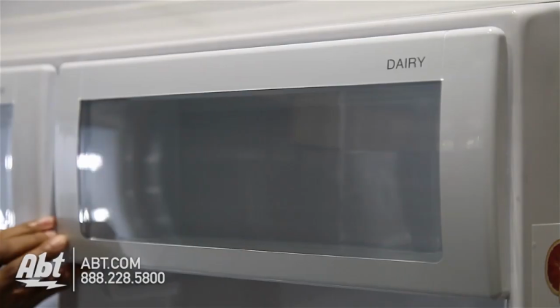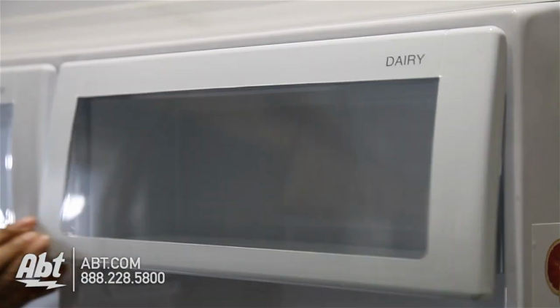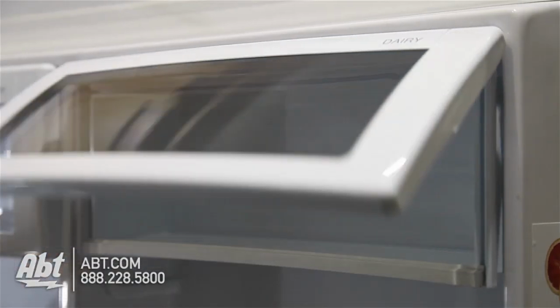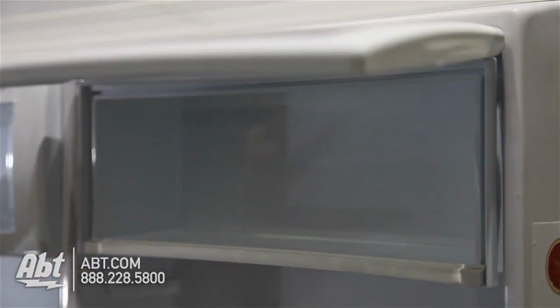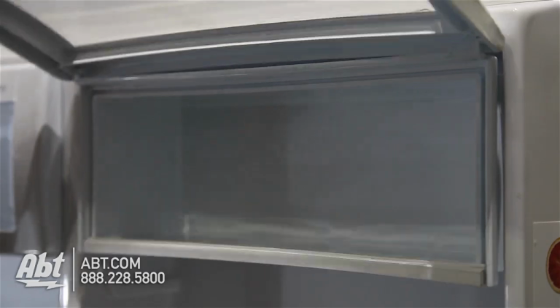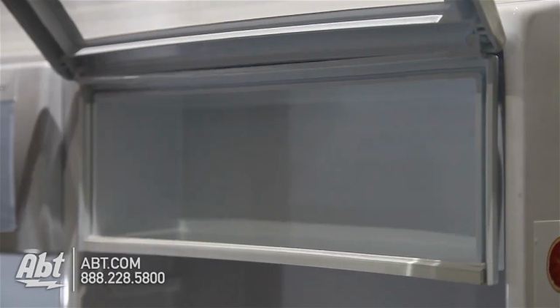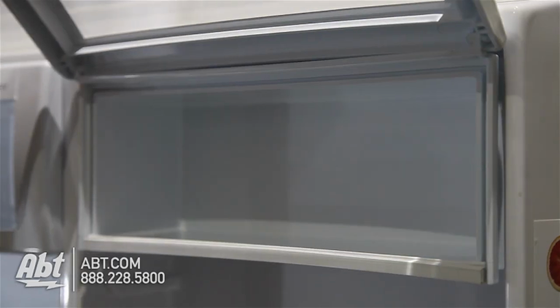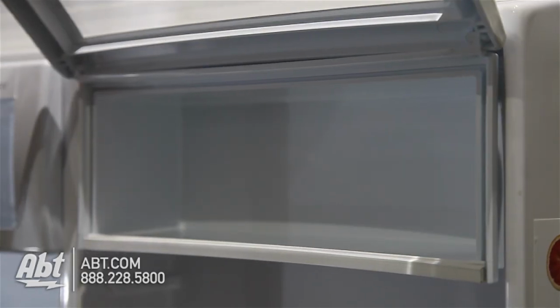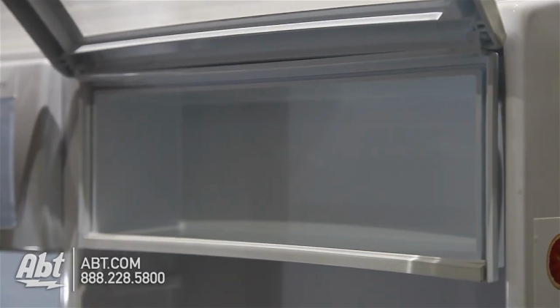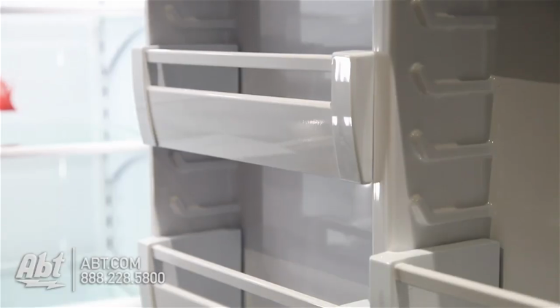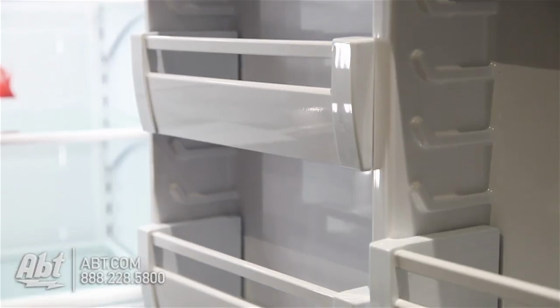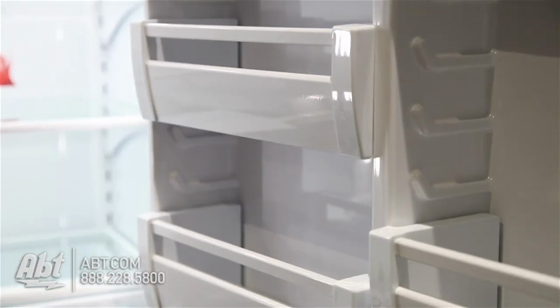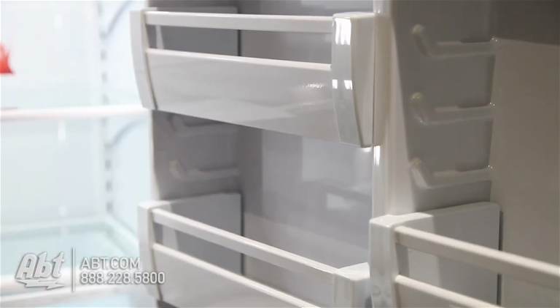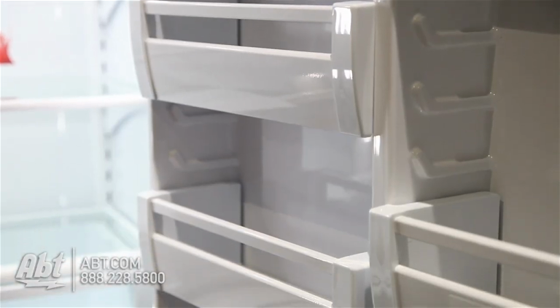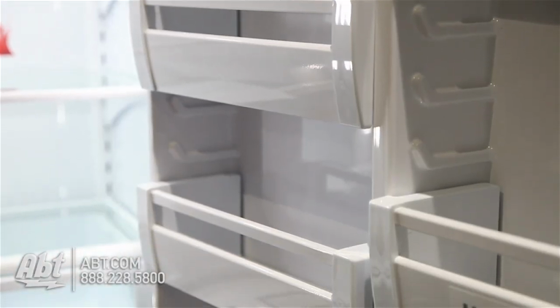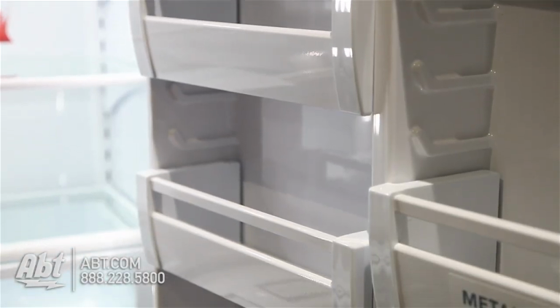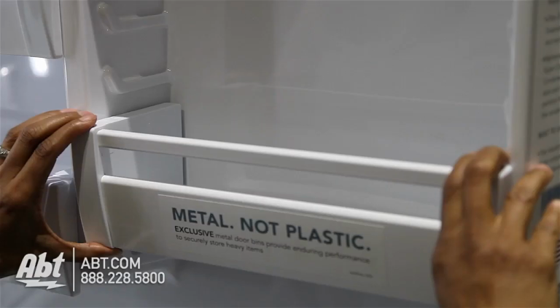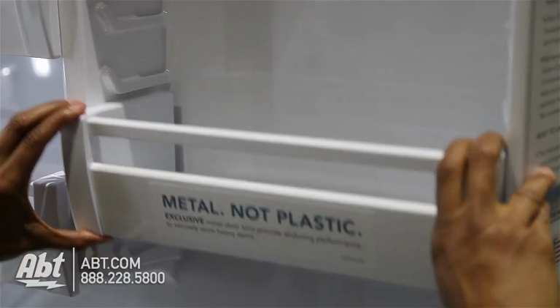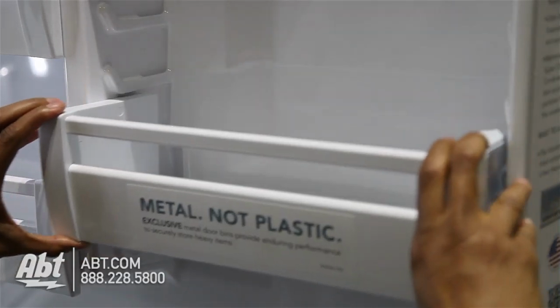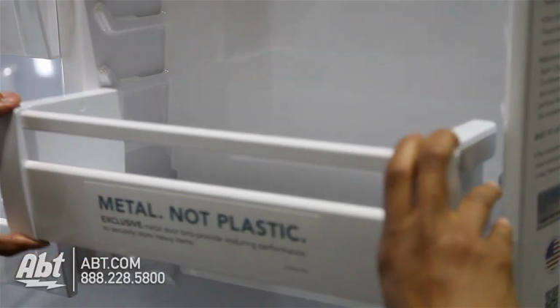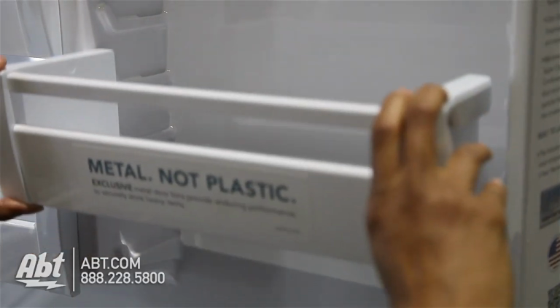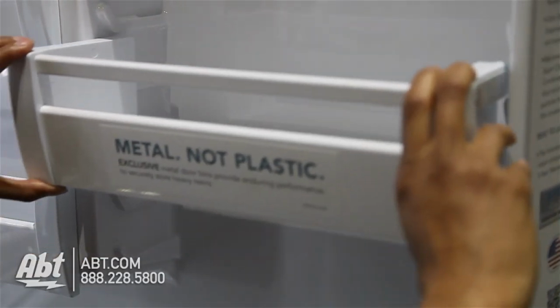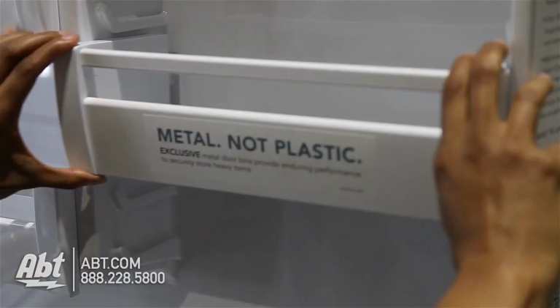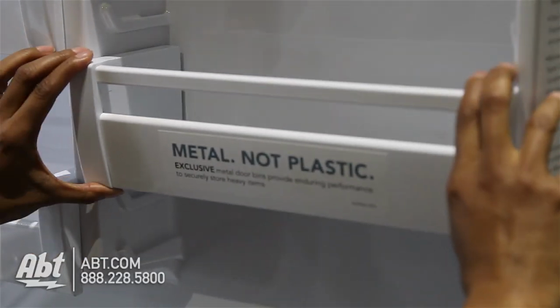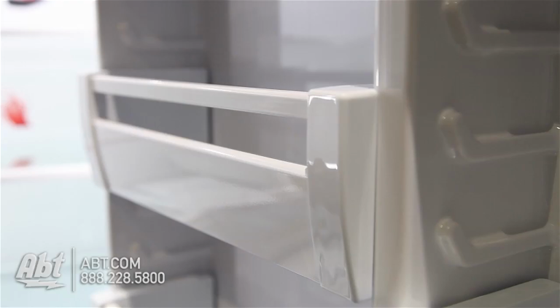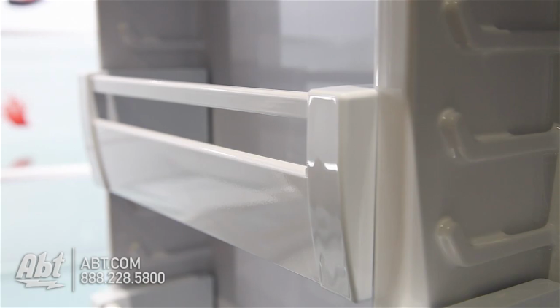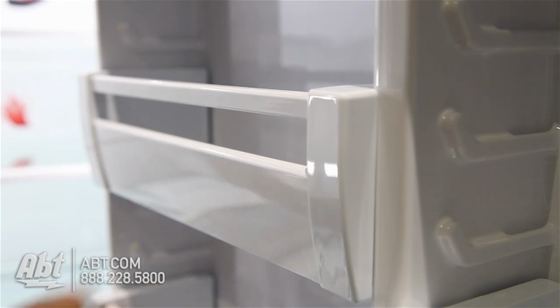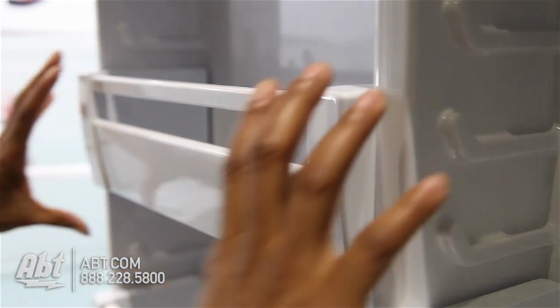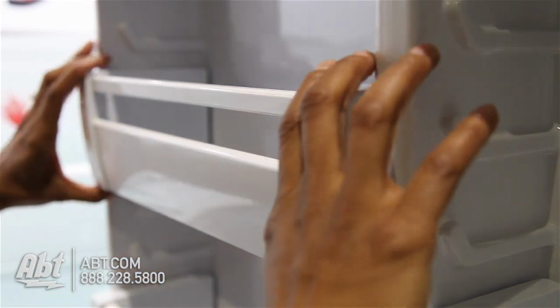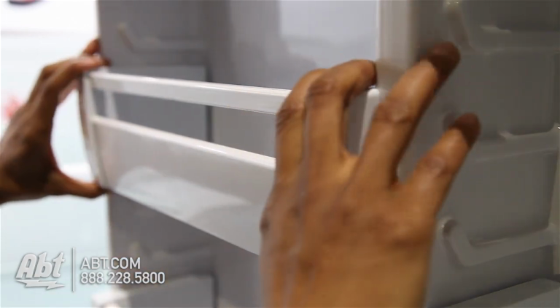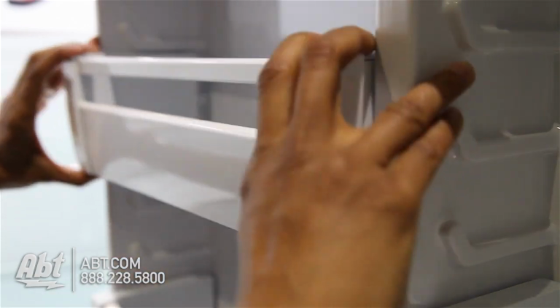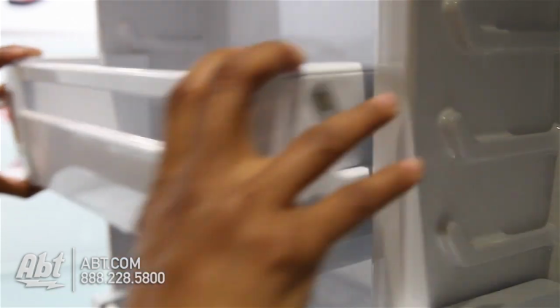On the door are two dairy bins and four metal door bins. Three are fully adjustable. All are easily removable for cleaning.